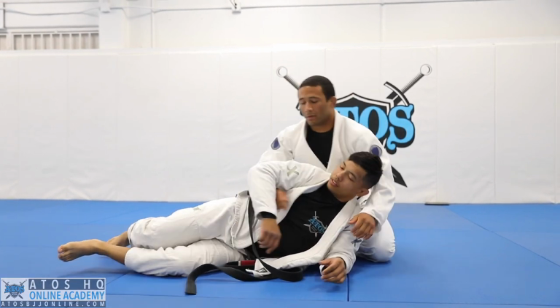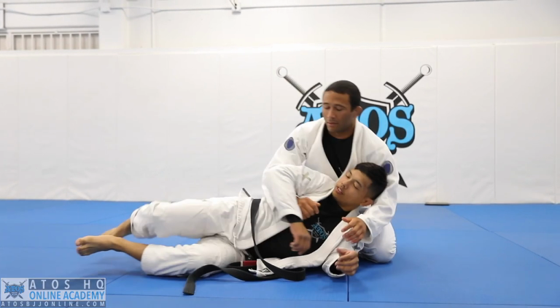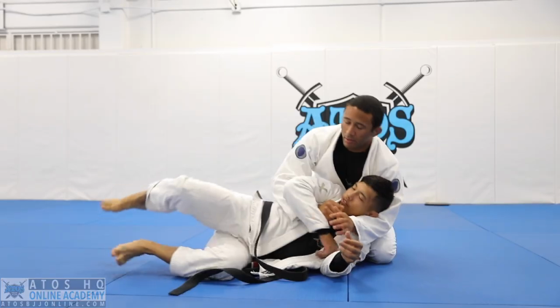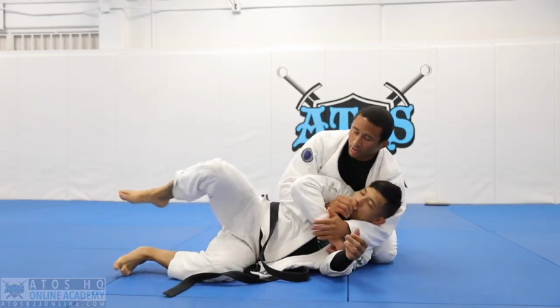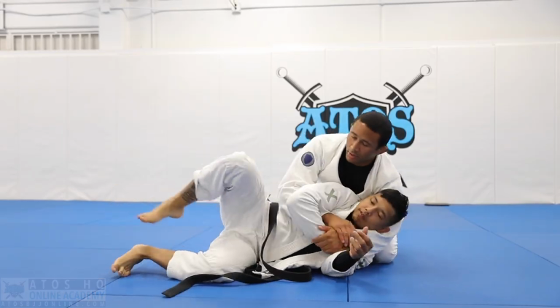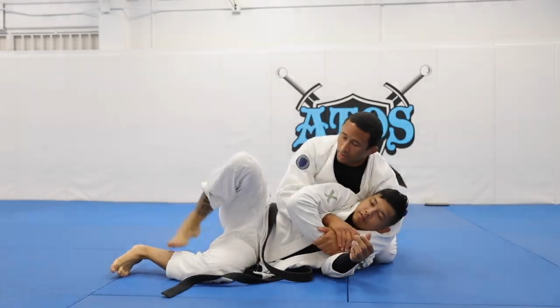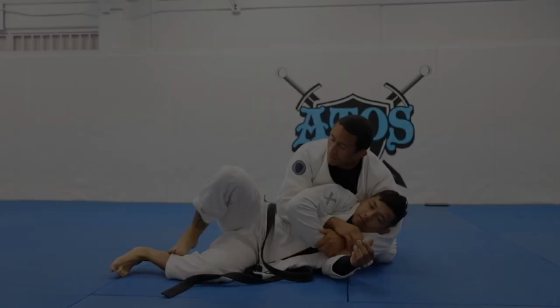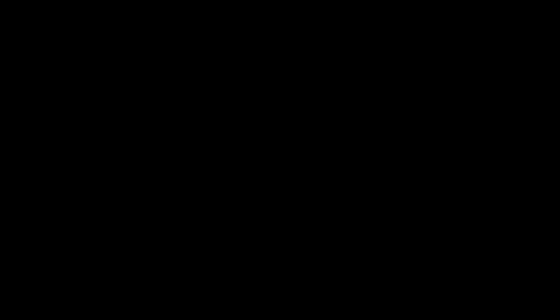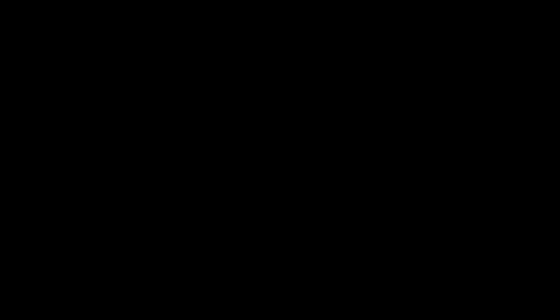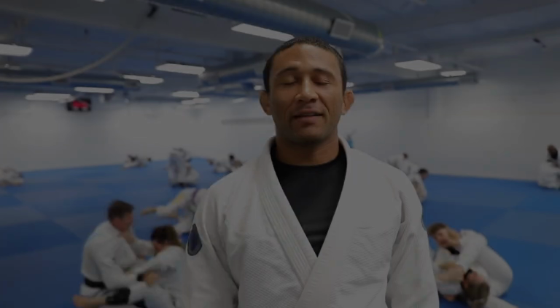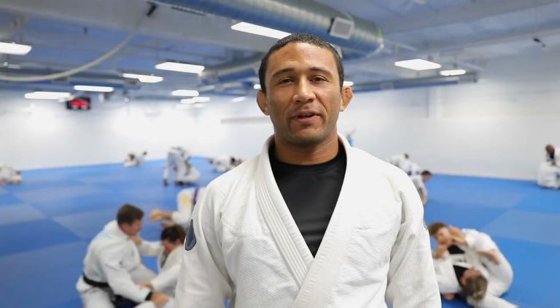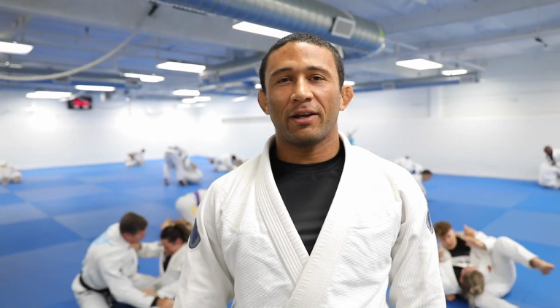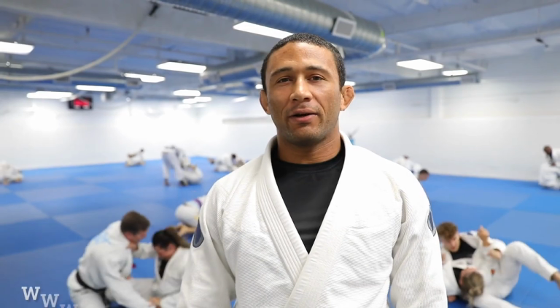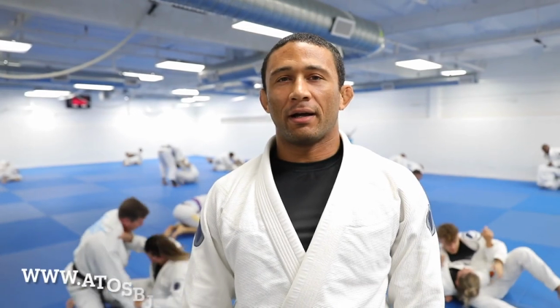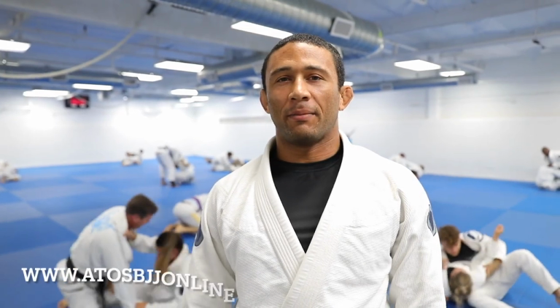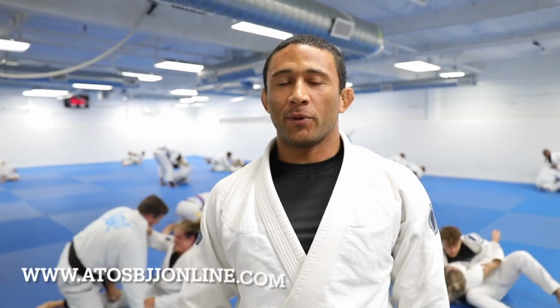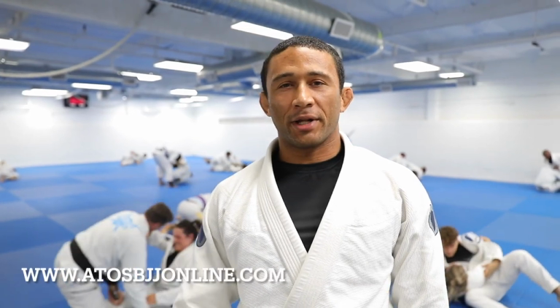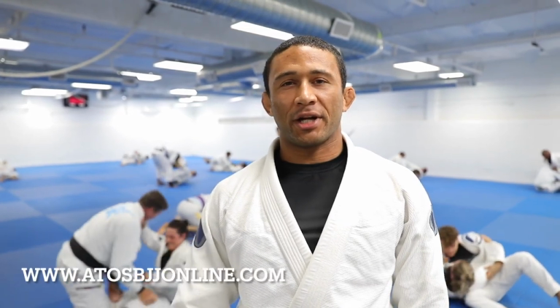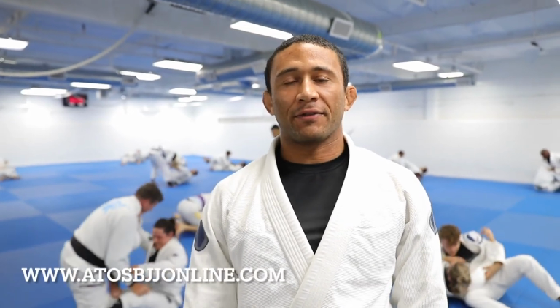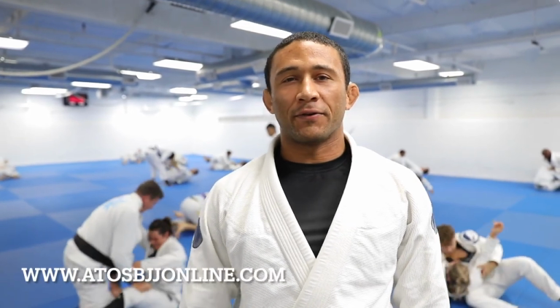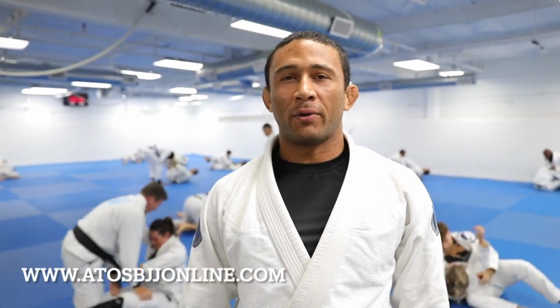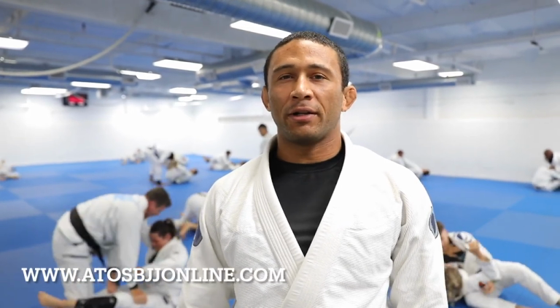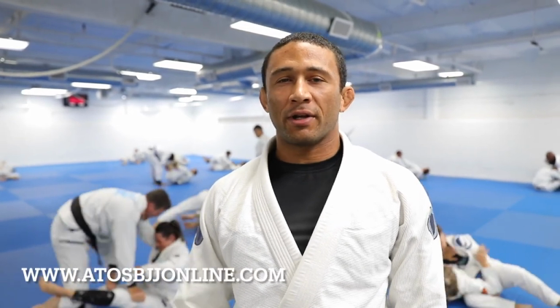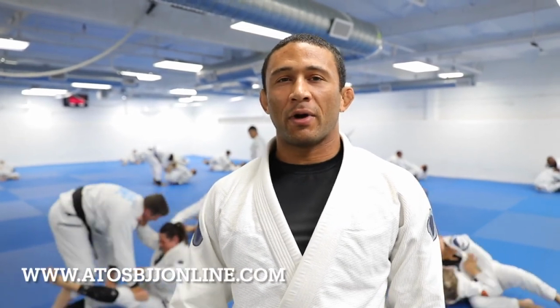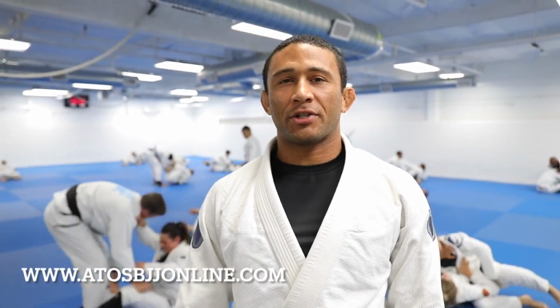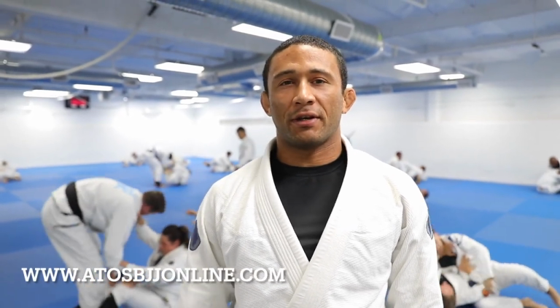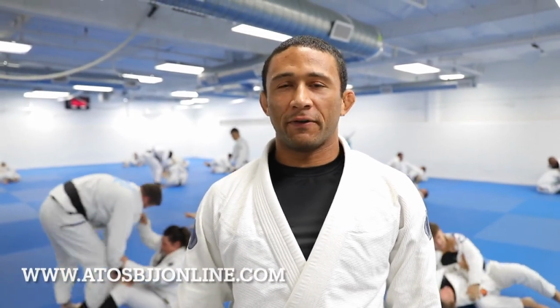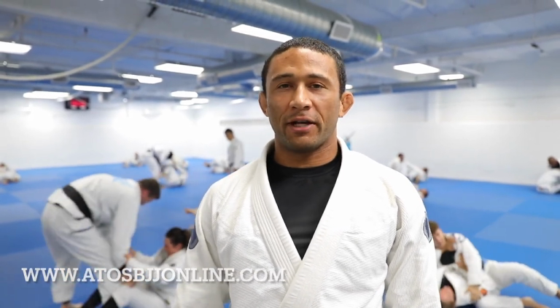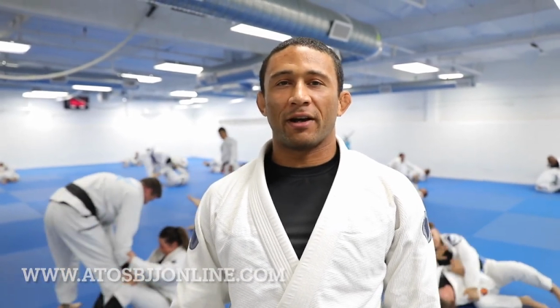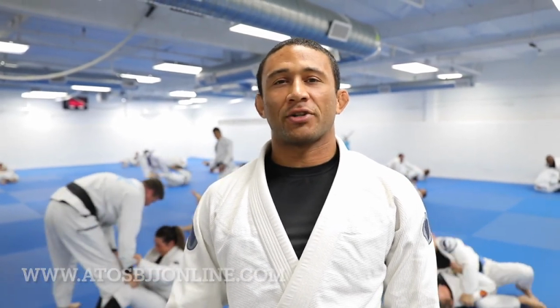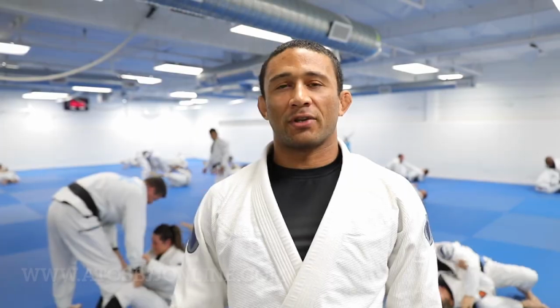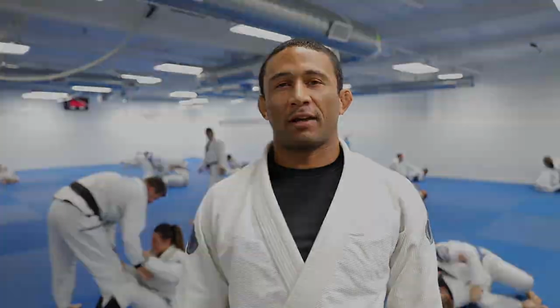I hope you guys liked the video. If you want to check out the full one, you can watch the full video on Atos Online.